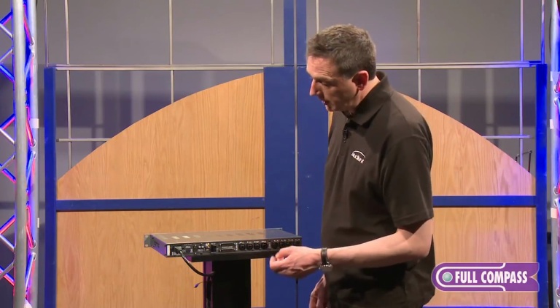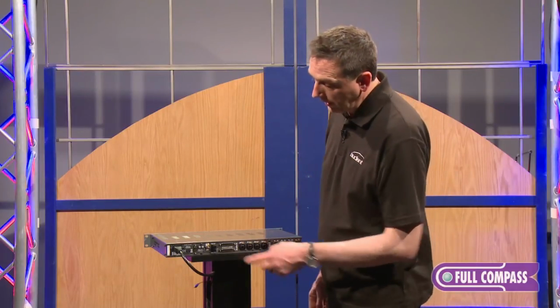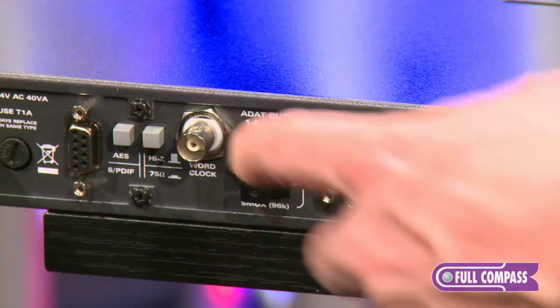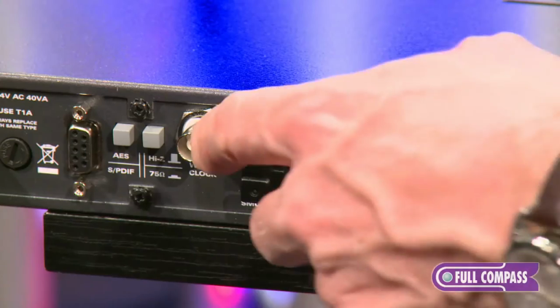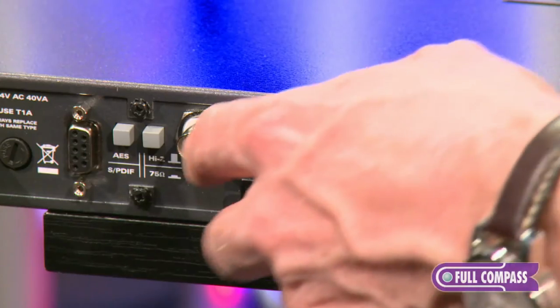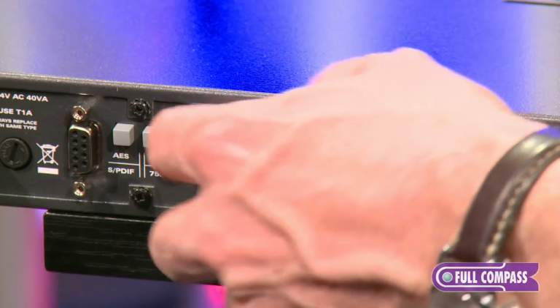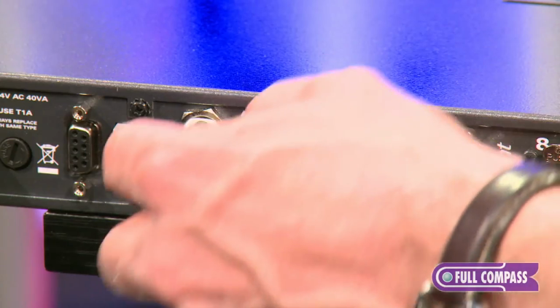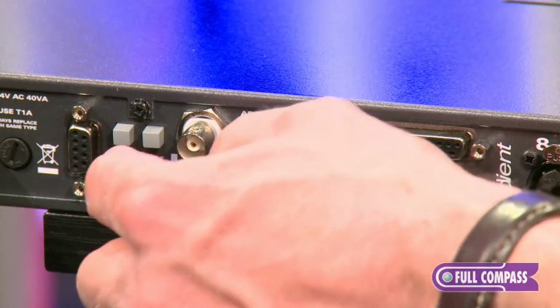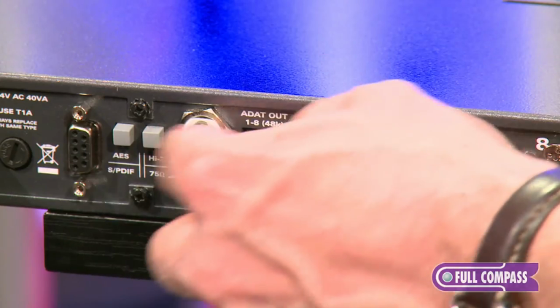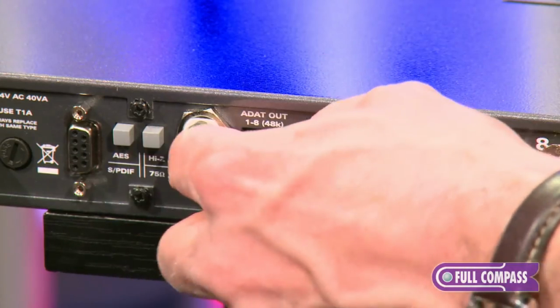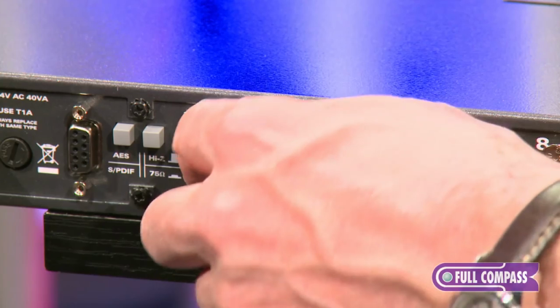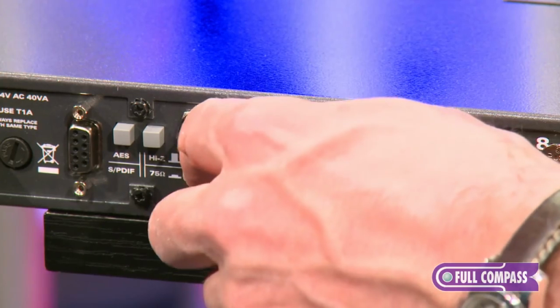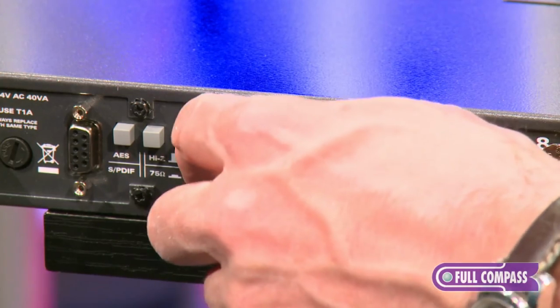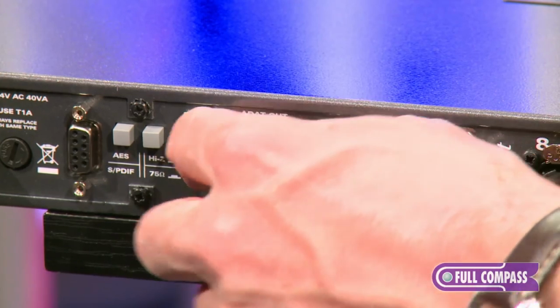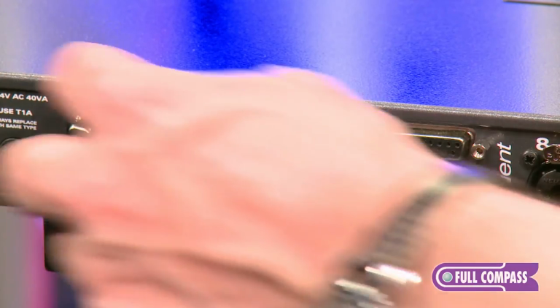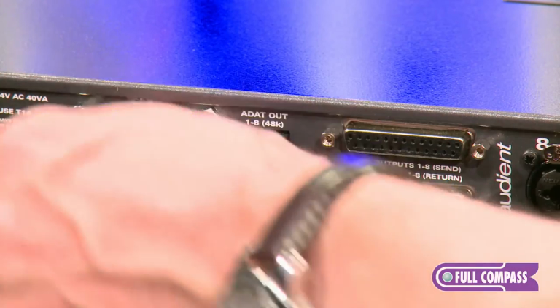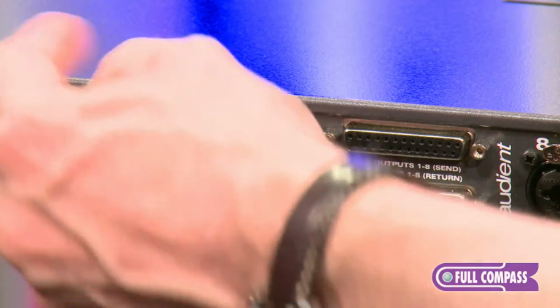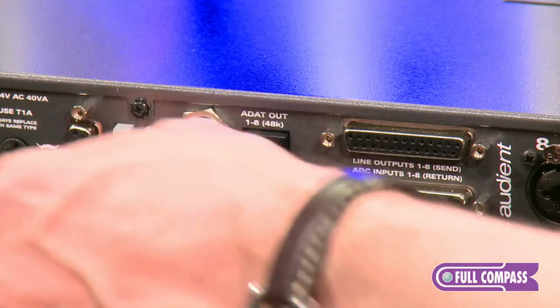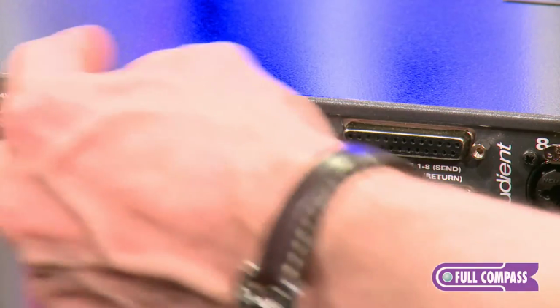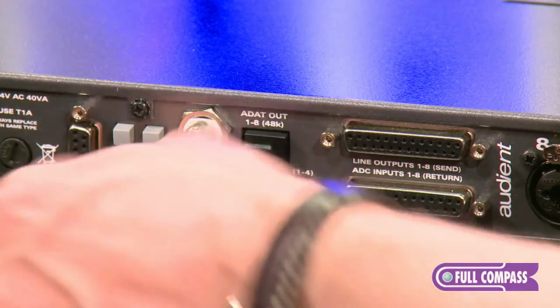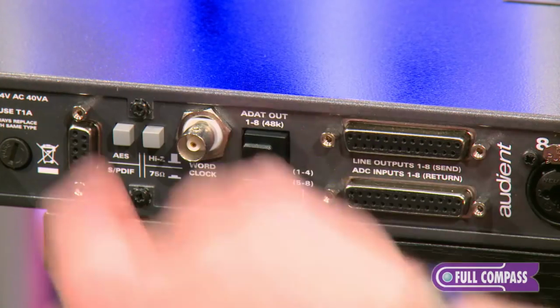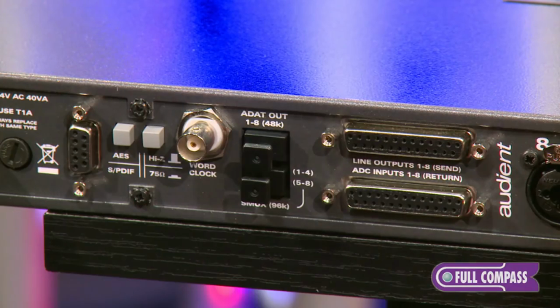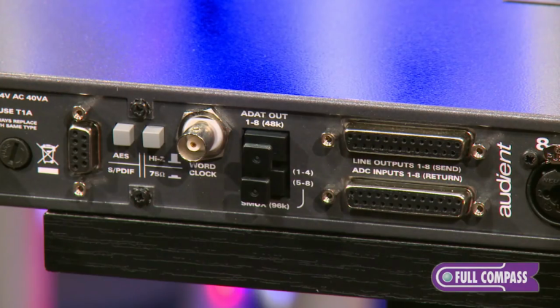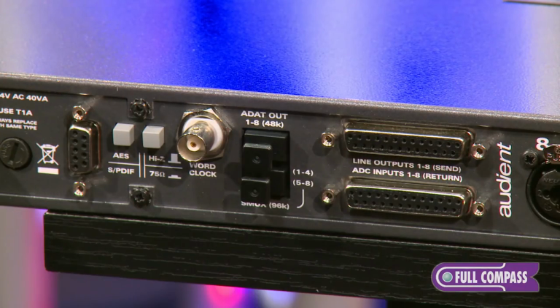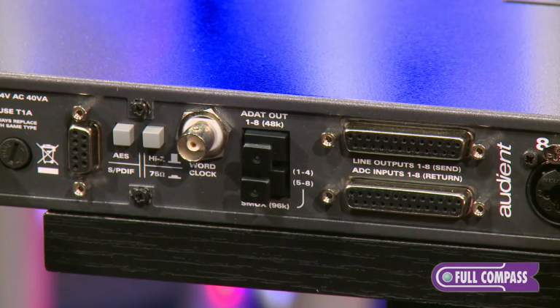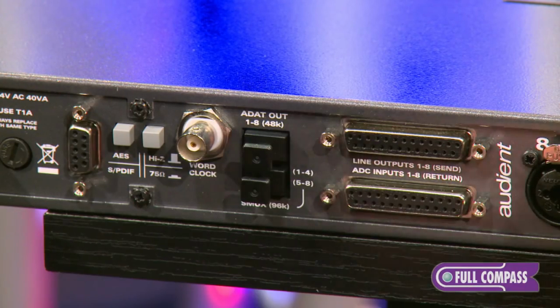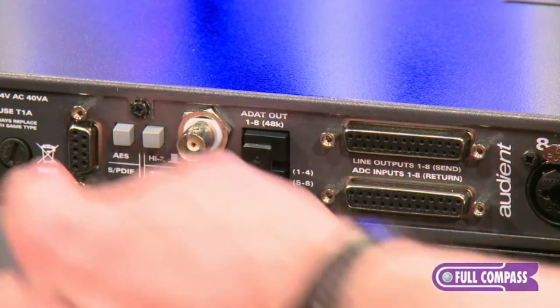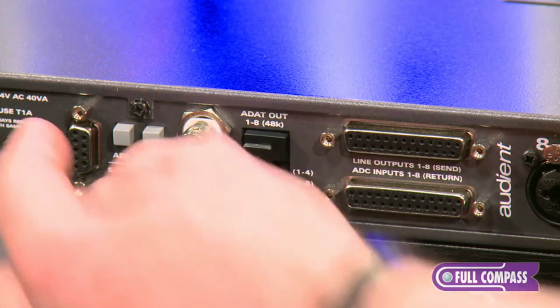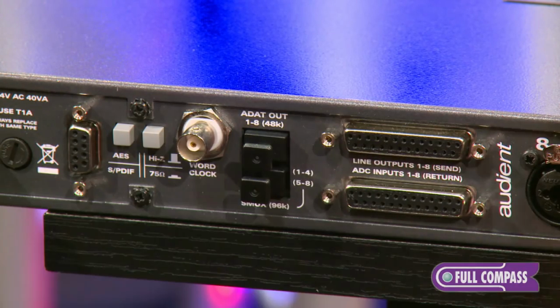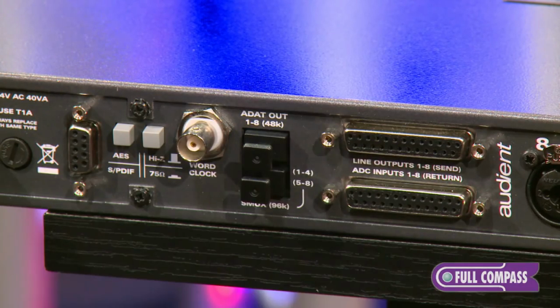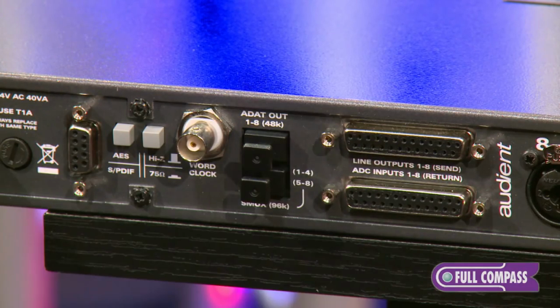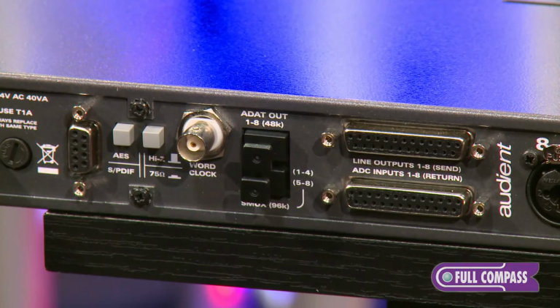And here we have our word clock input, and here is the output section for AES and SPDIF.